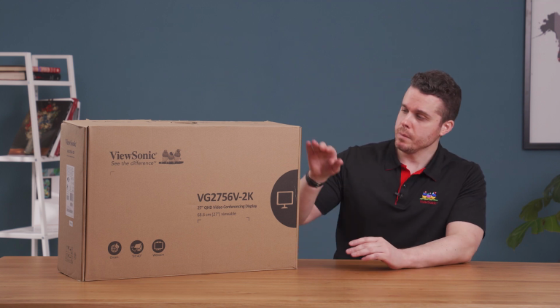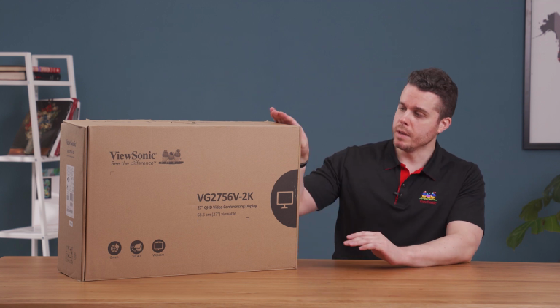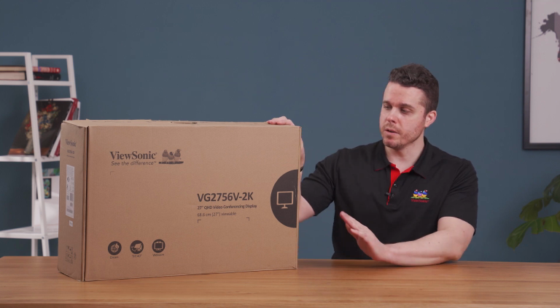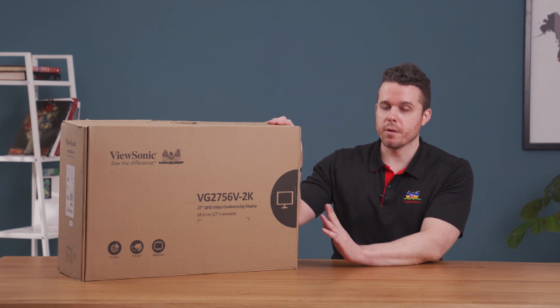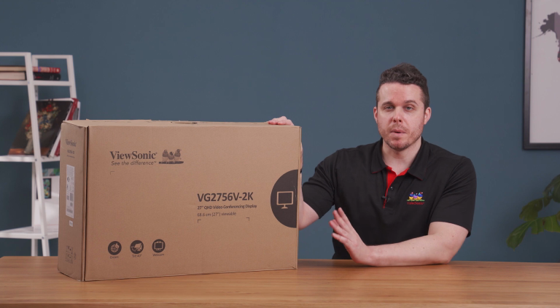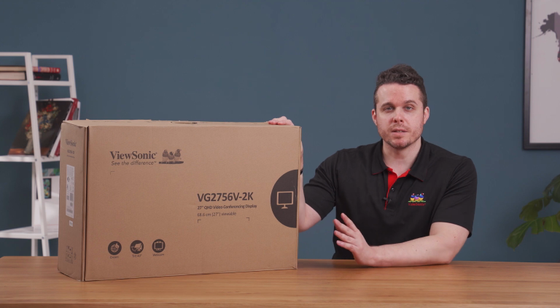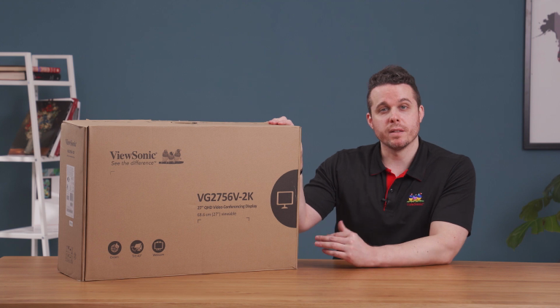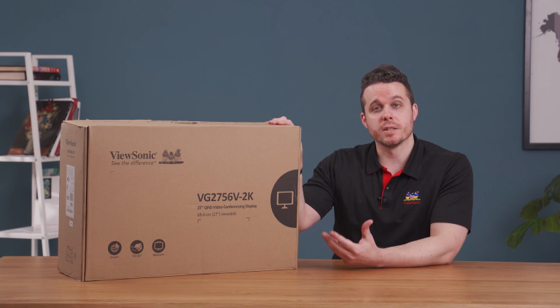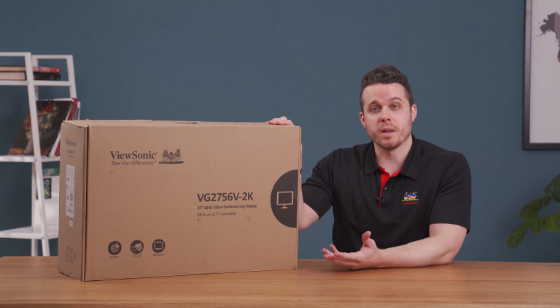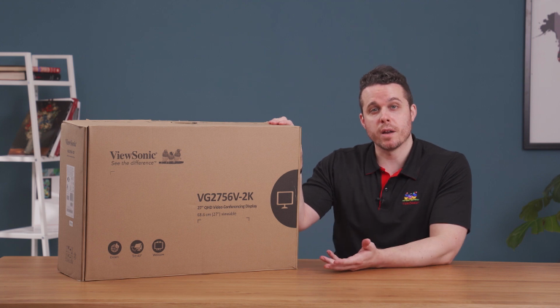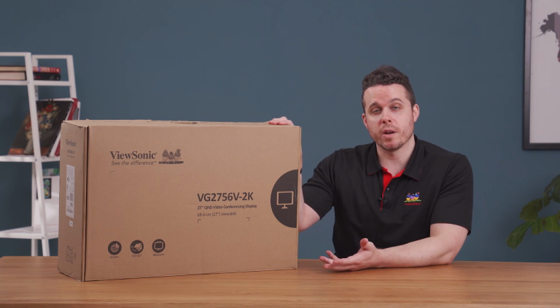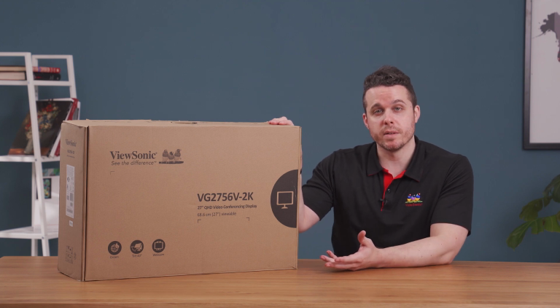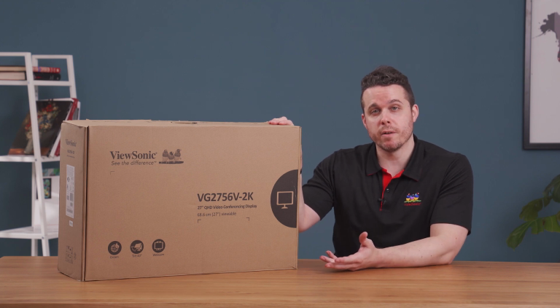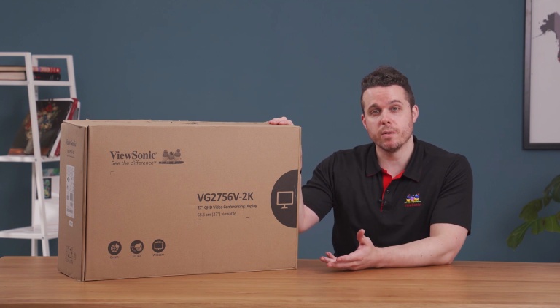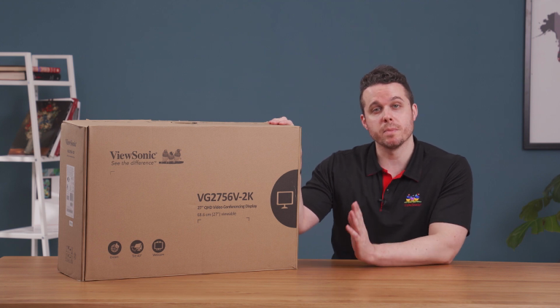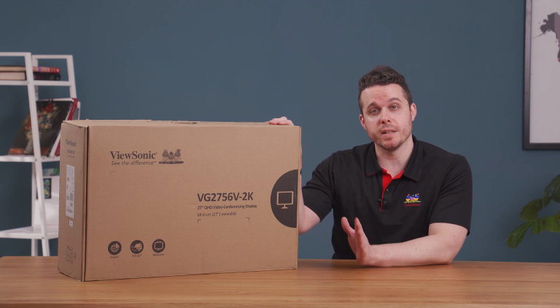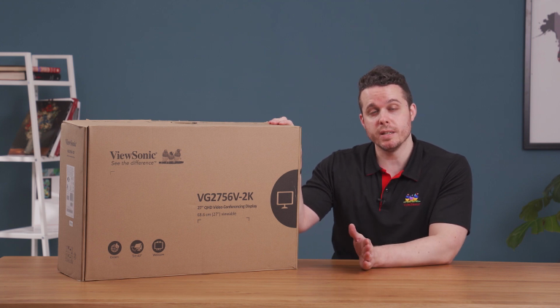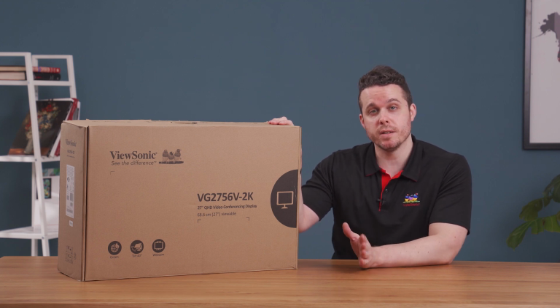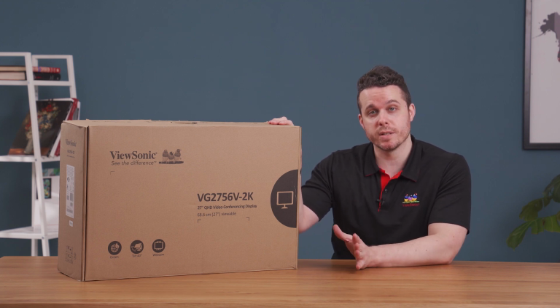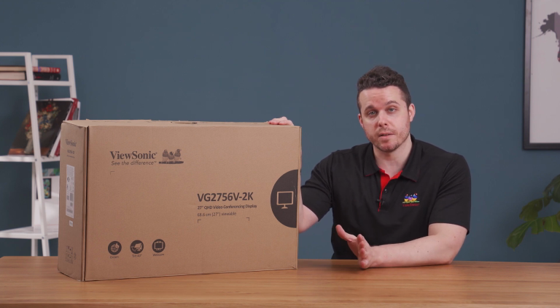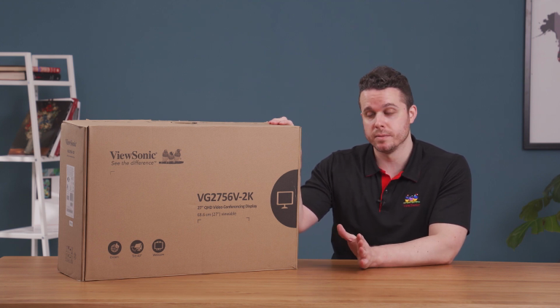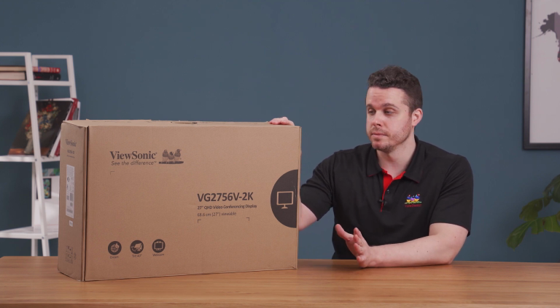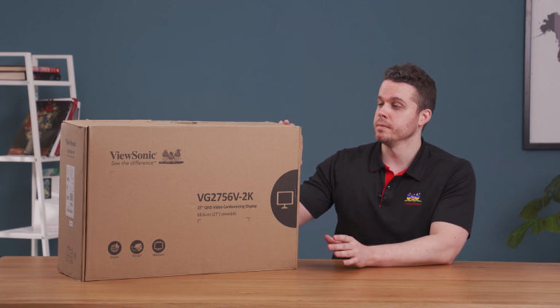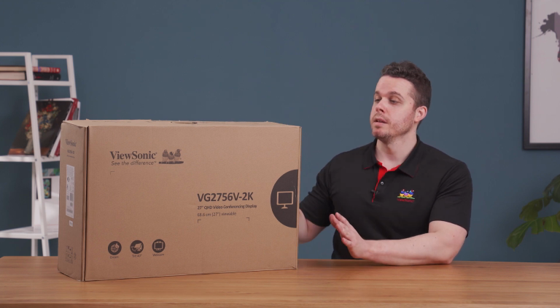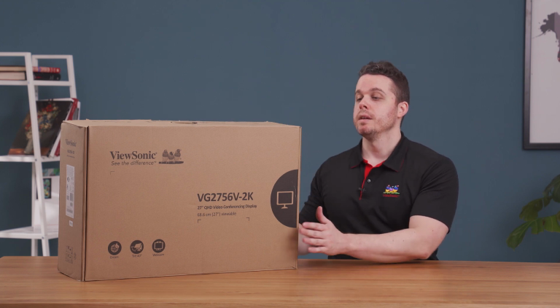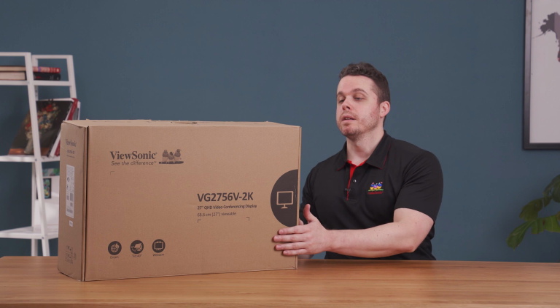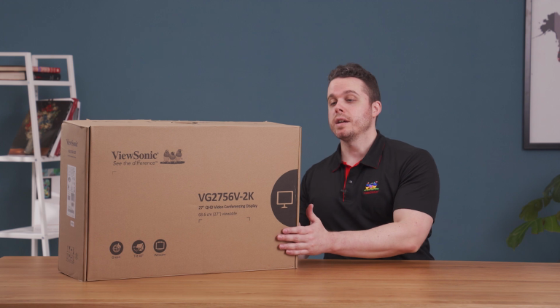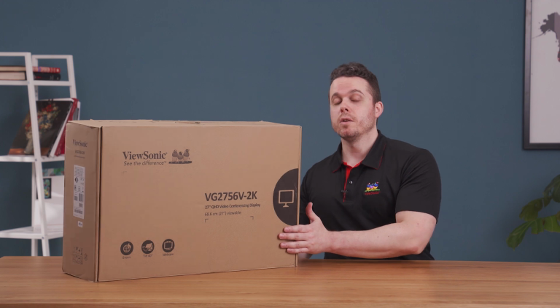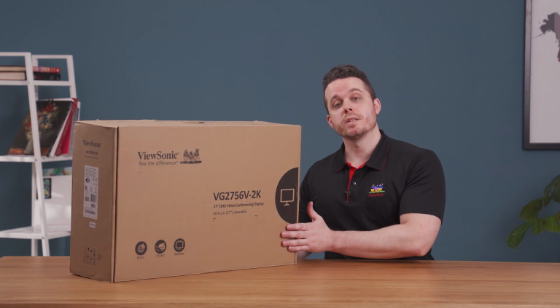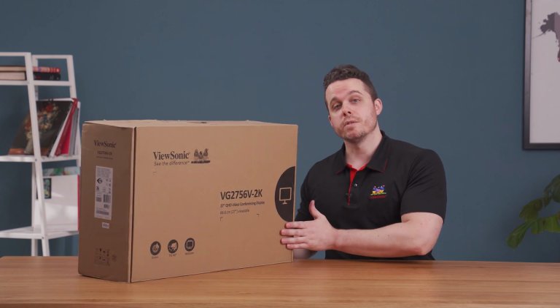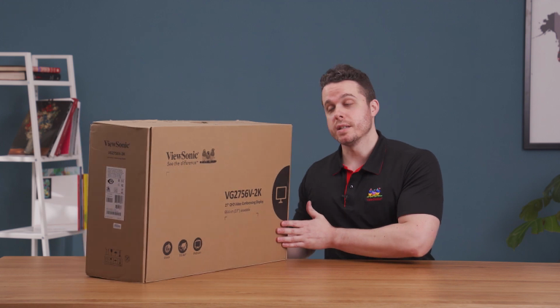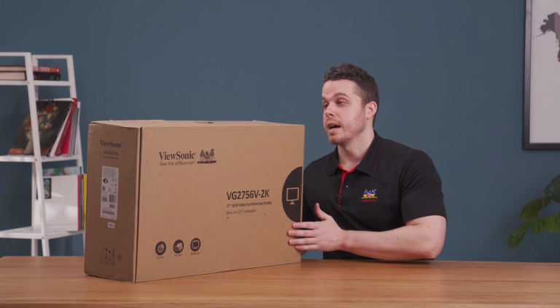You'll notice that the box is made of biodegradable material, which makes it easy to recycle. Now let's take a look and see what you get inside.